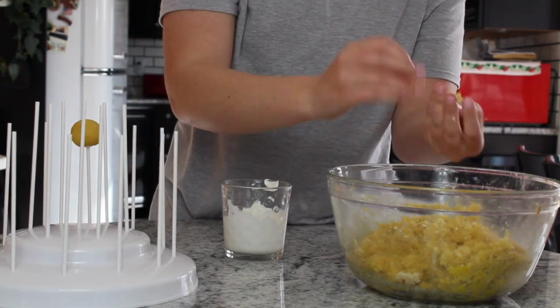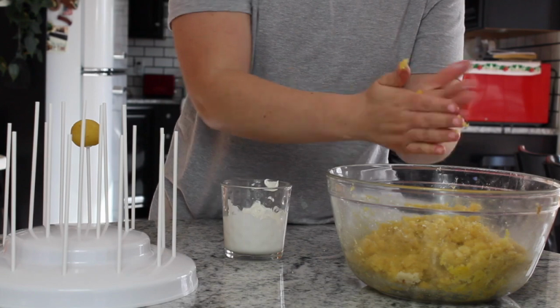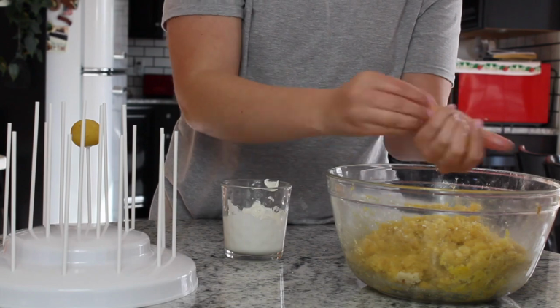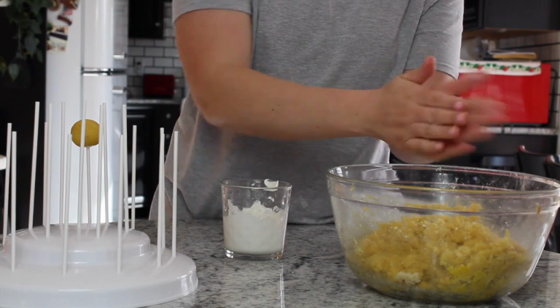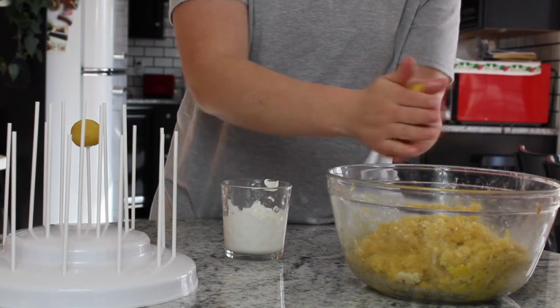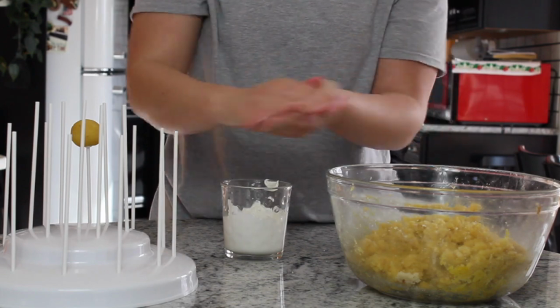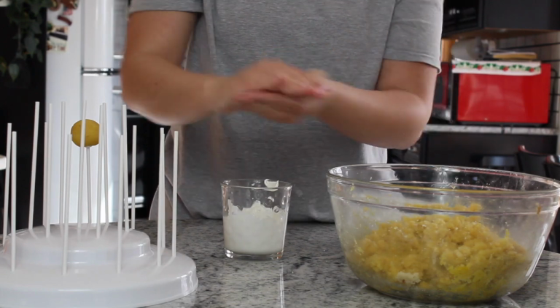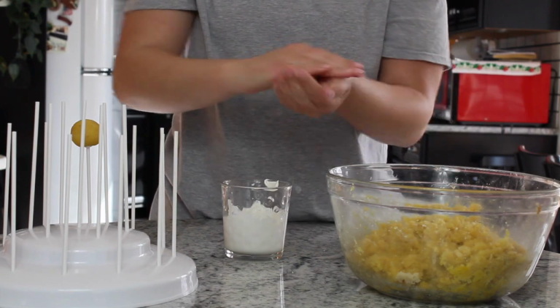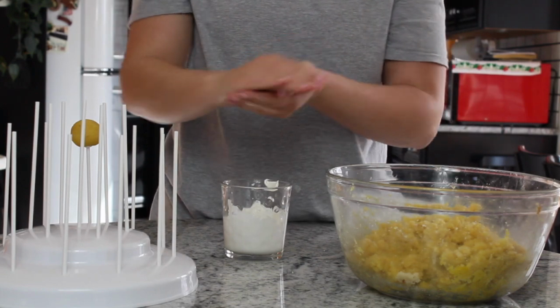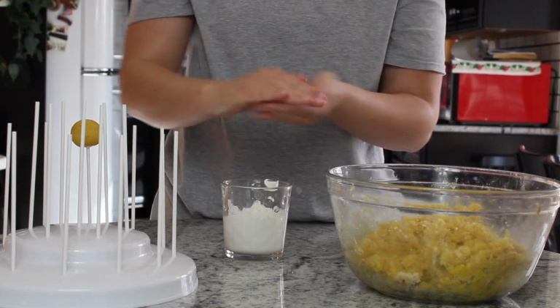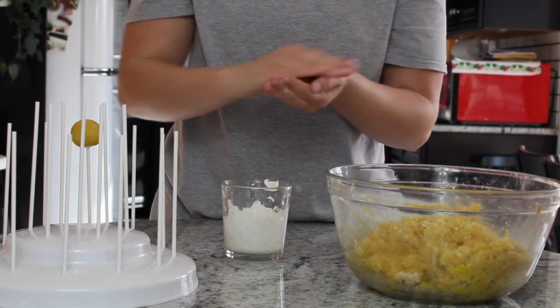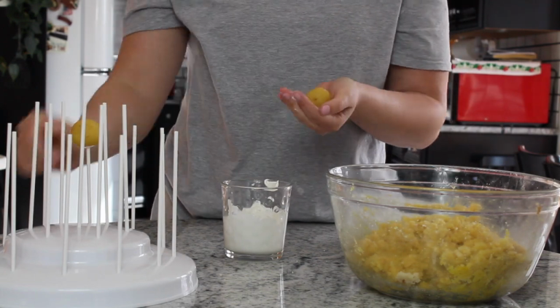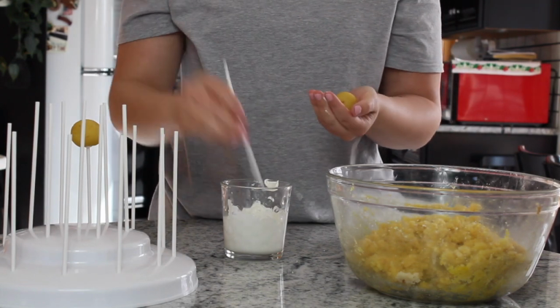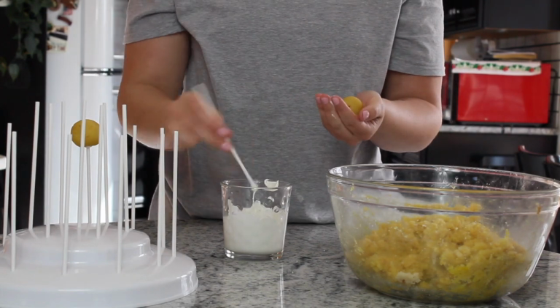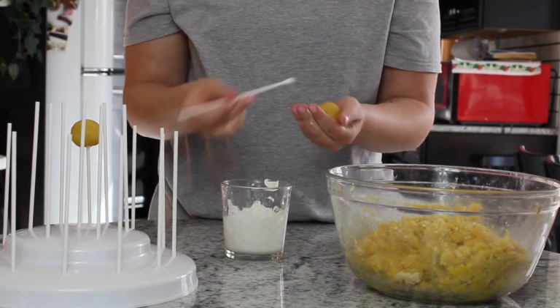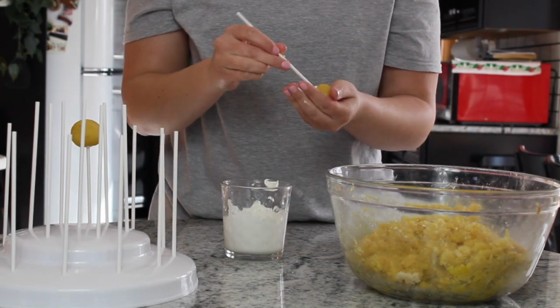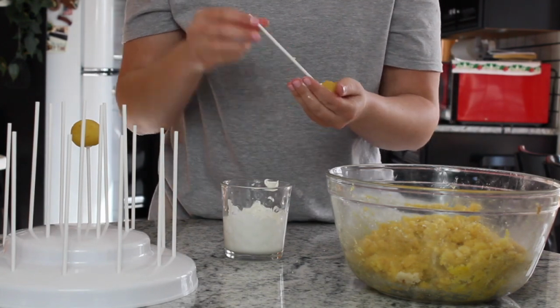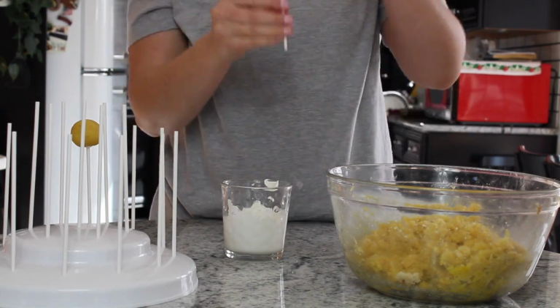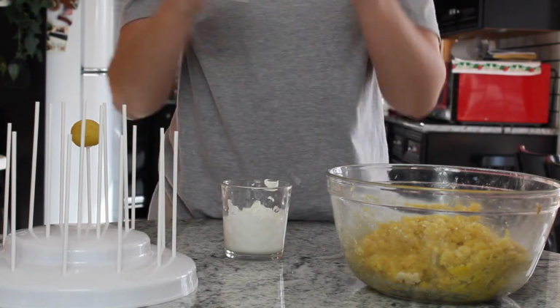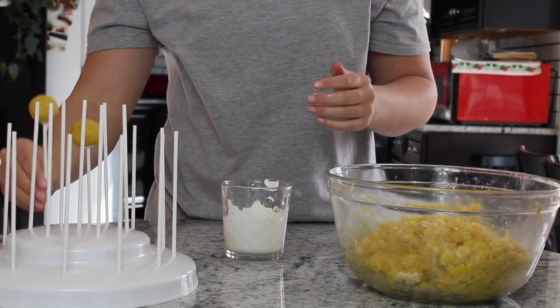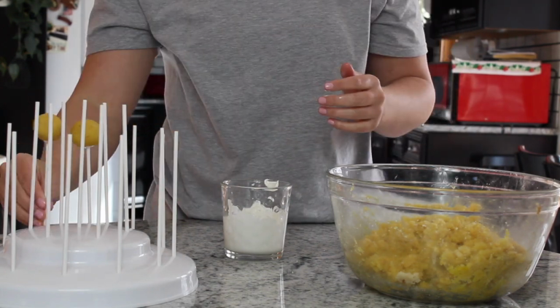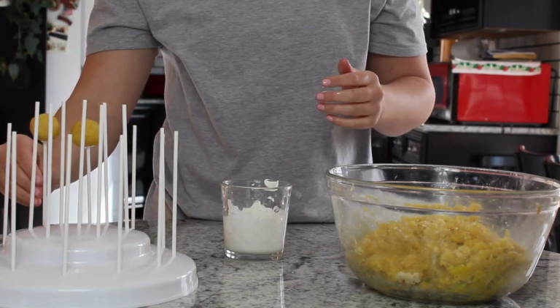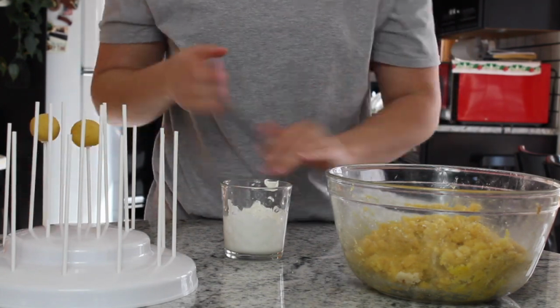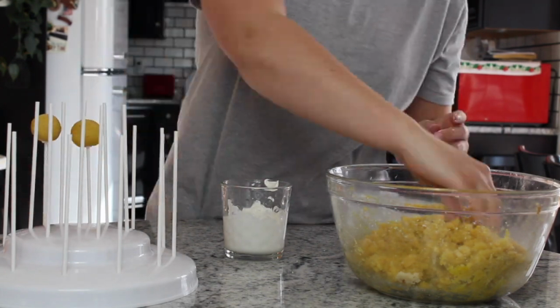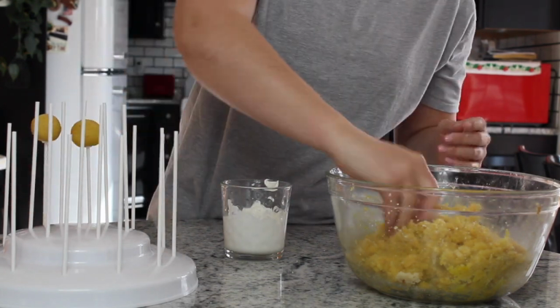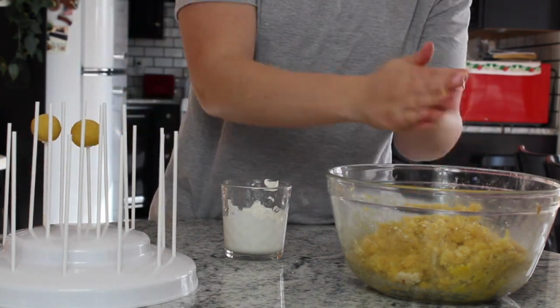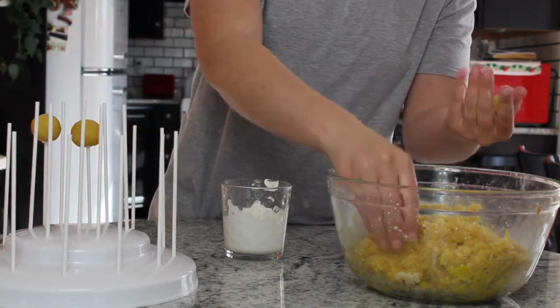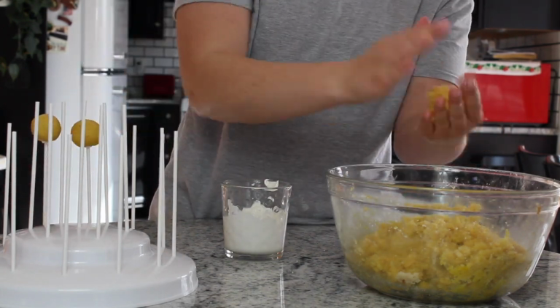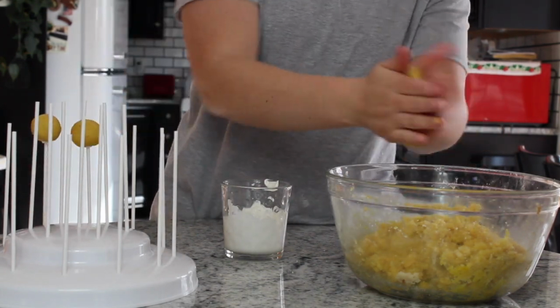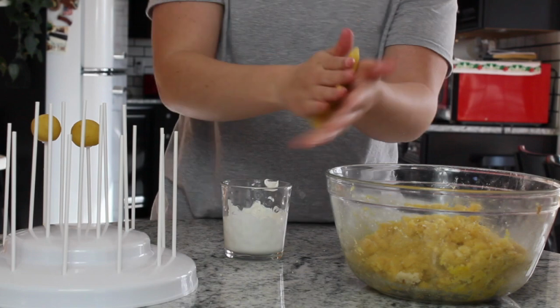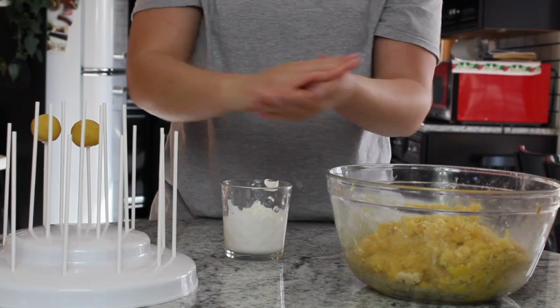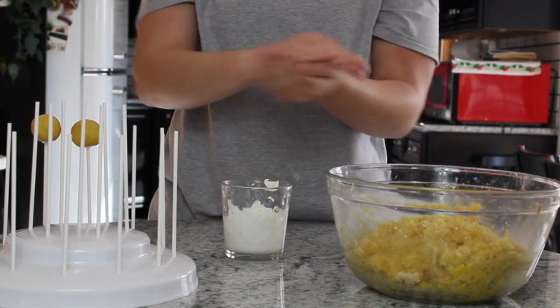Now I'm just going to show you in fast motion how long it takes to do these bad boys.